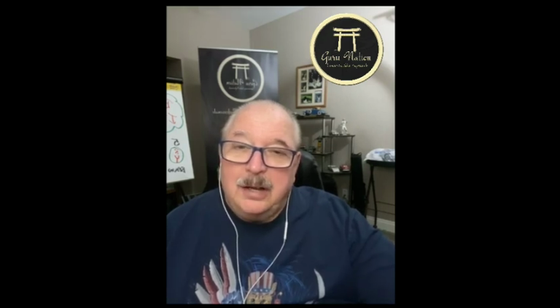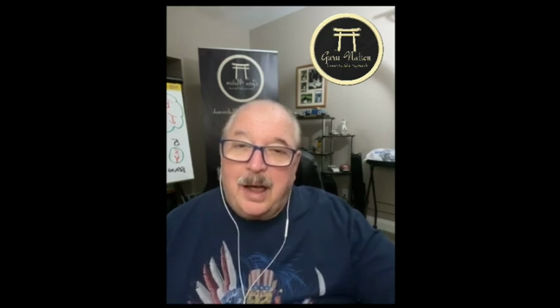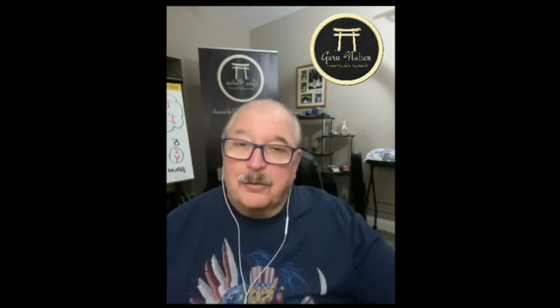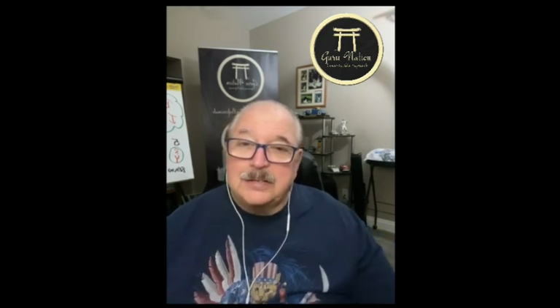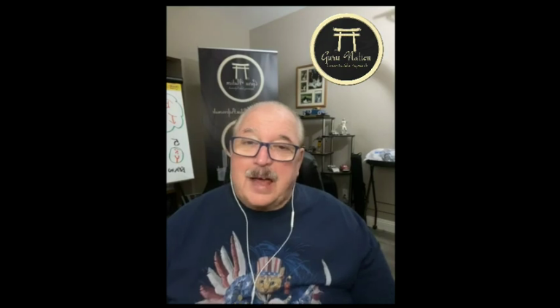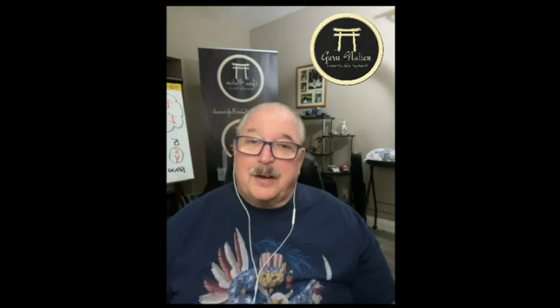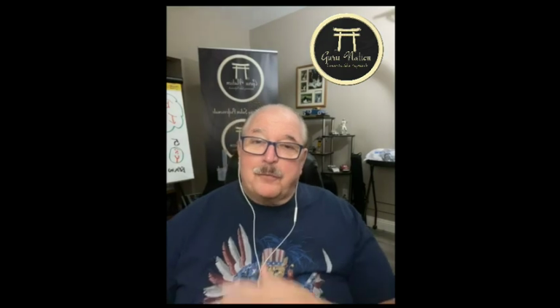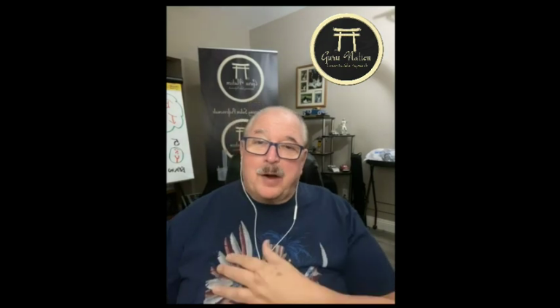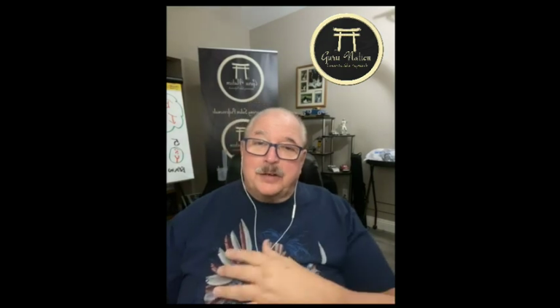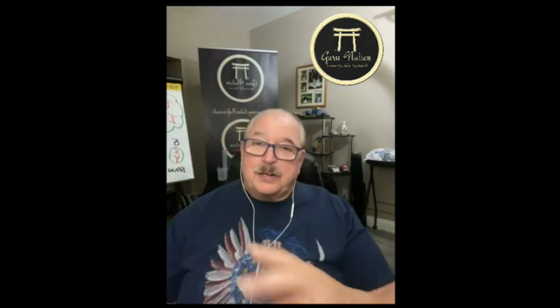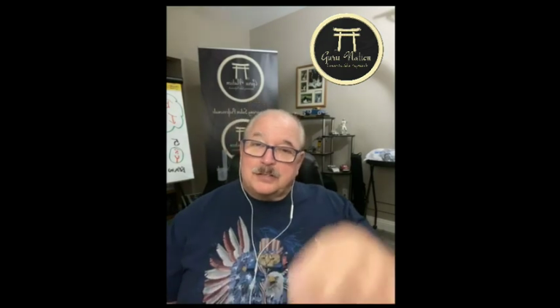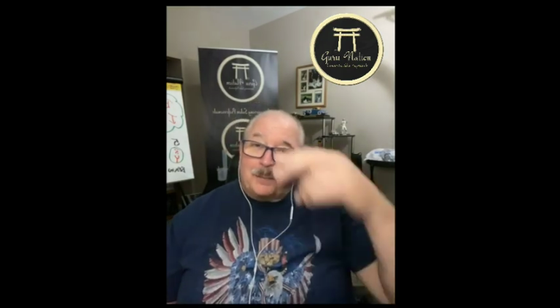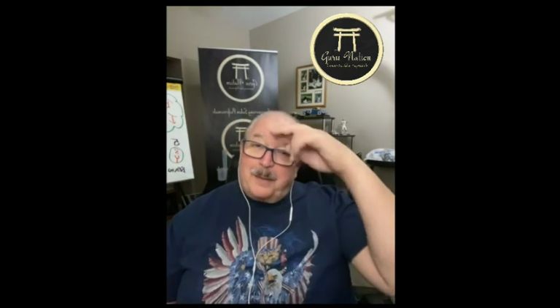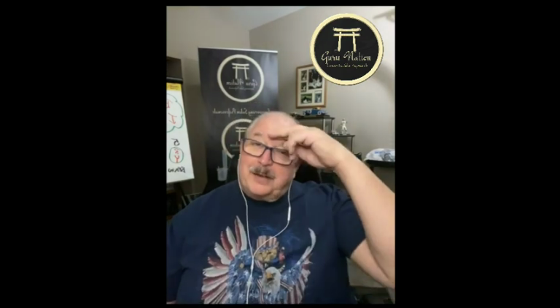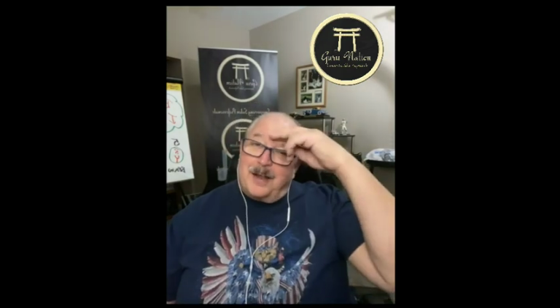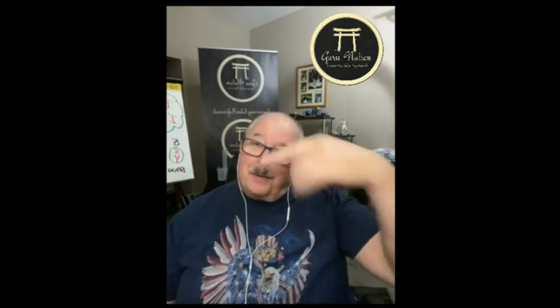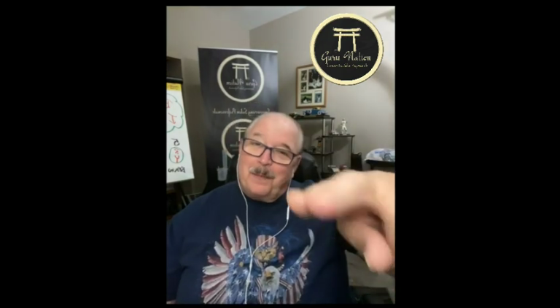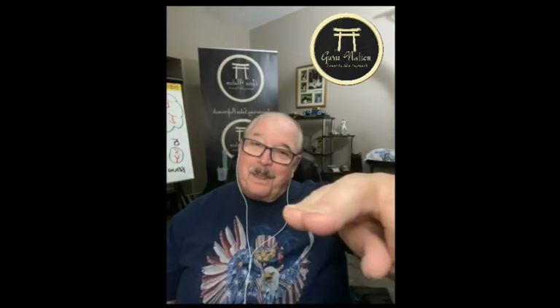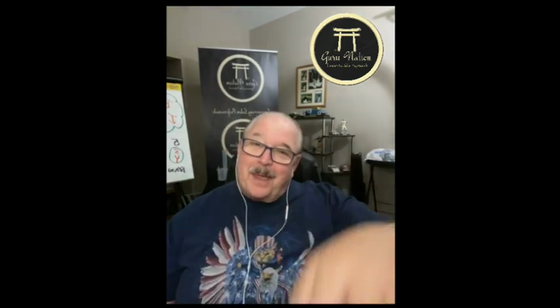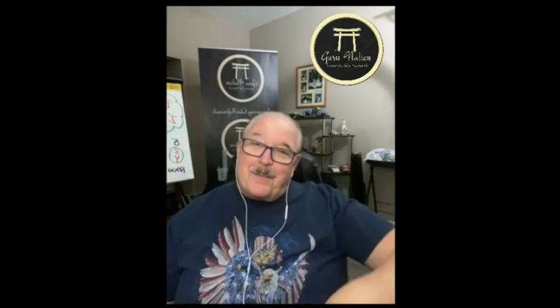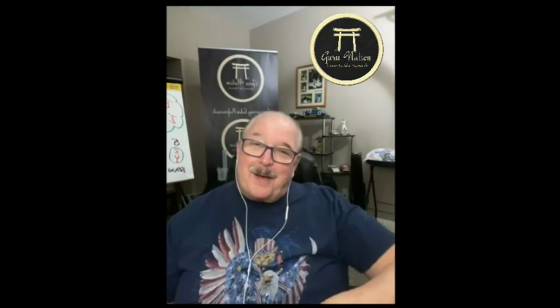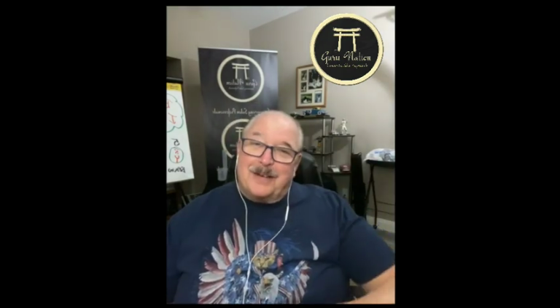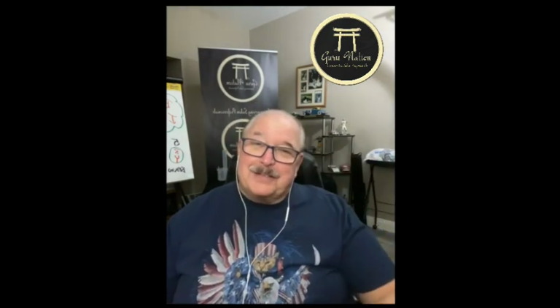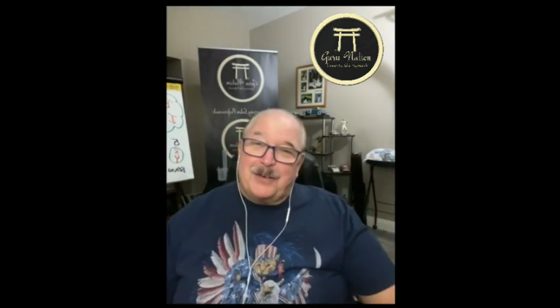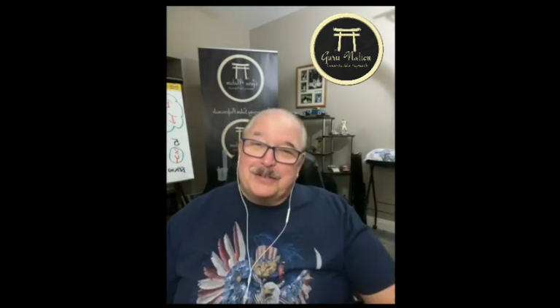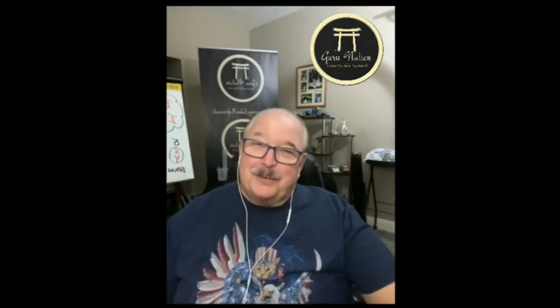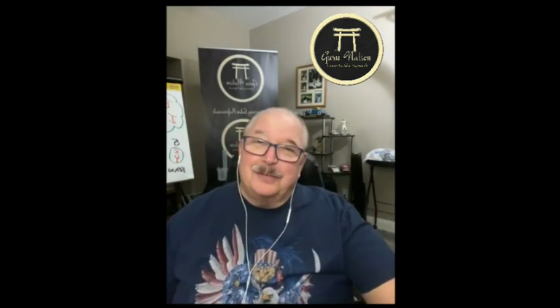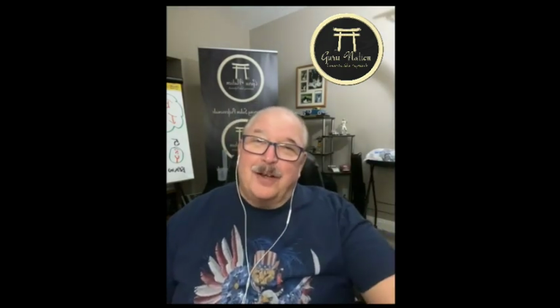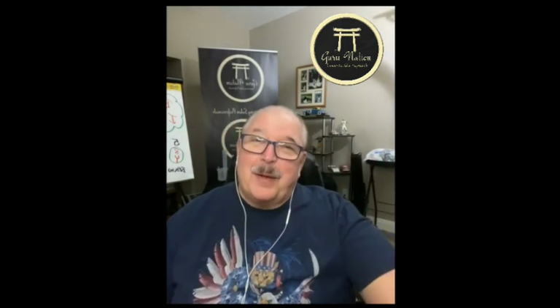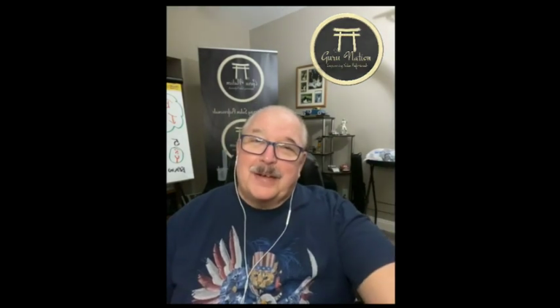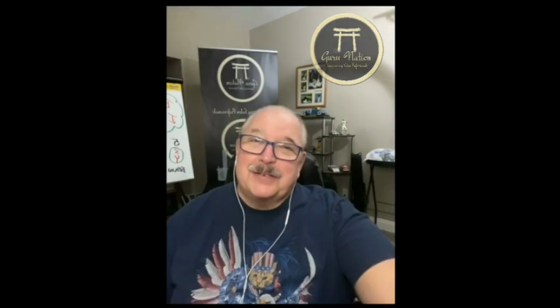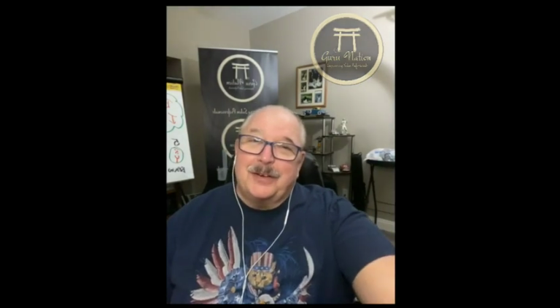Have a great Saturday. From my heart to yours, I'm Captain Culler. I'm out. I'll see you all soon. All my best to you.